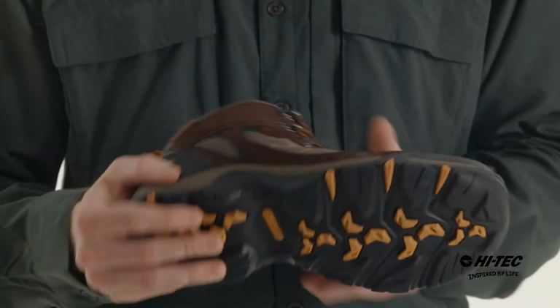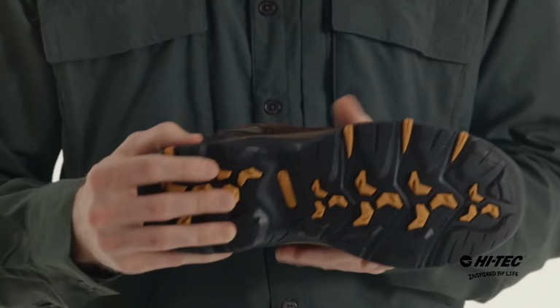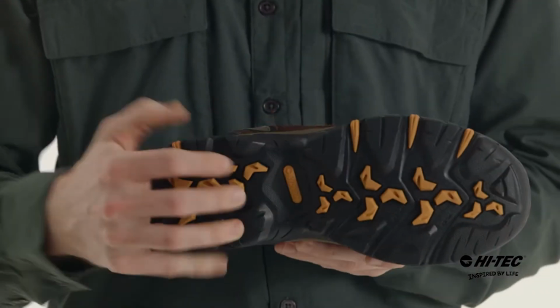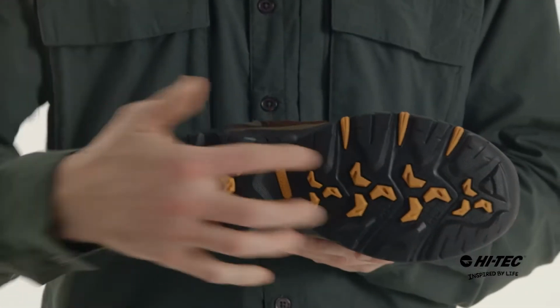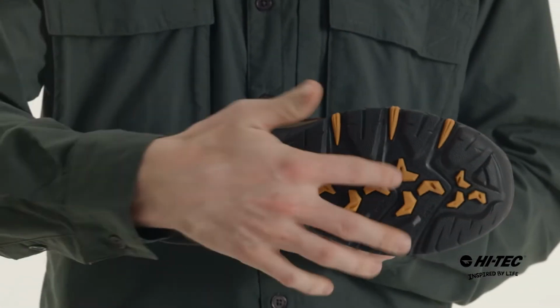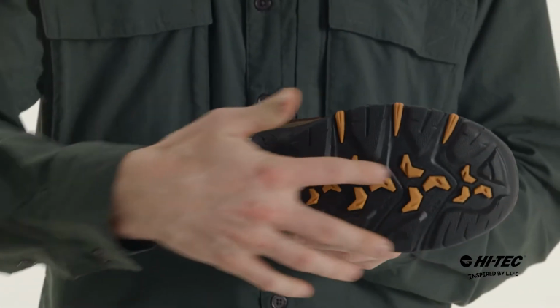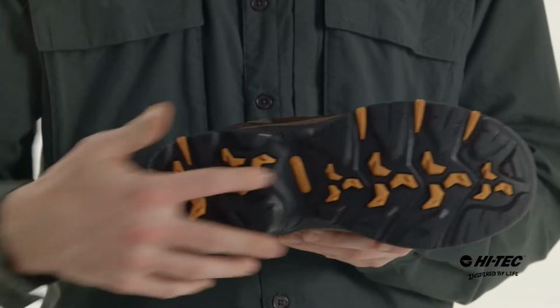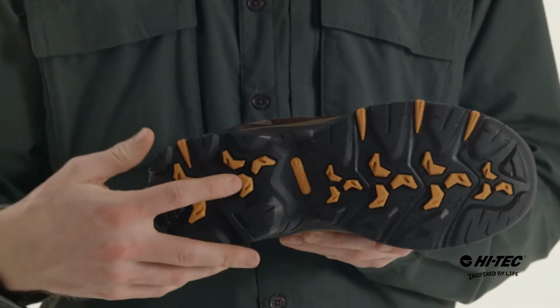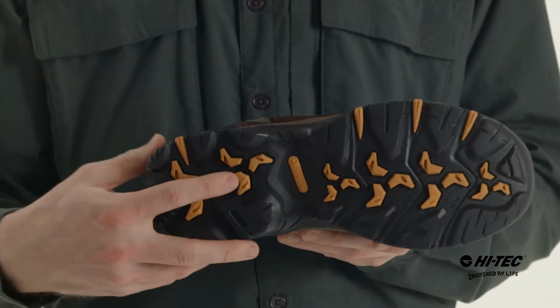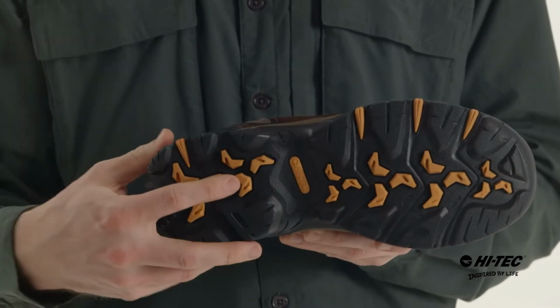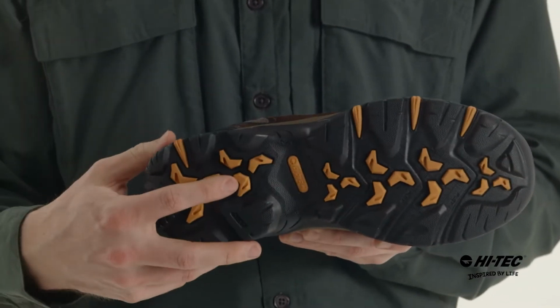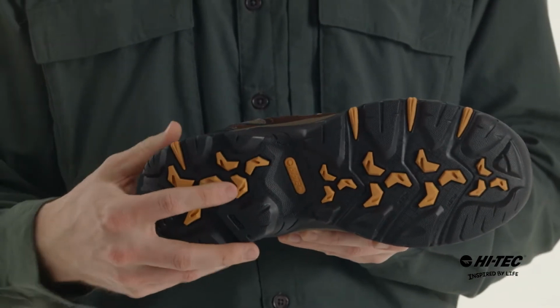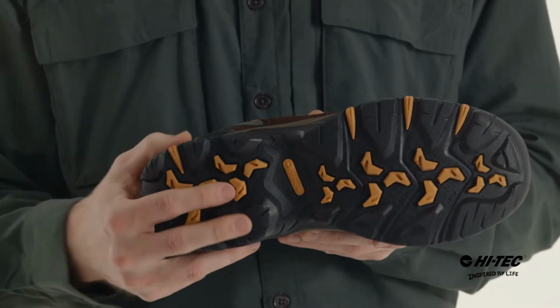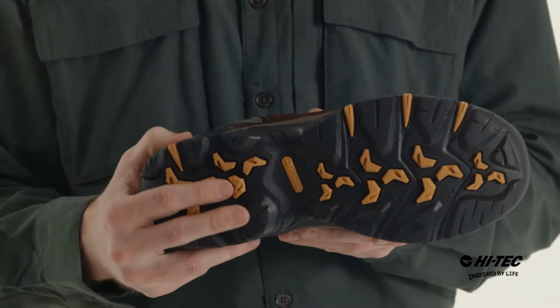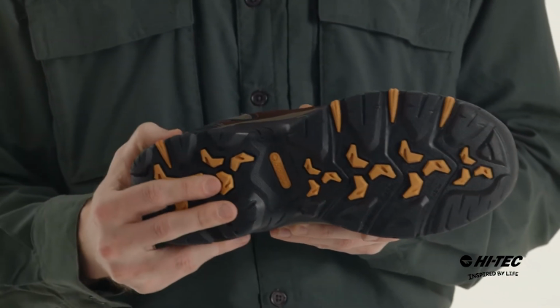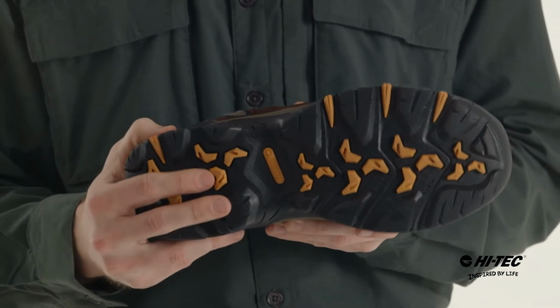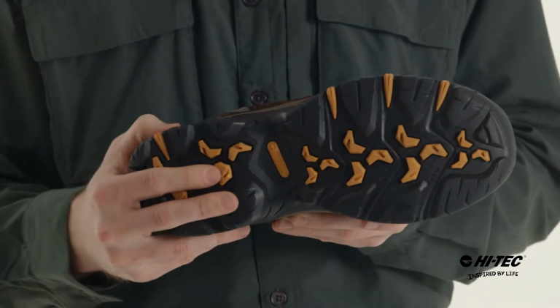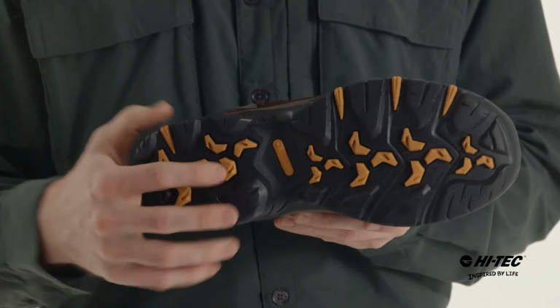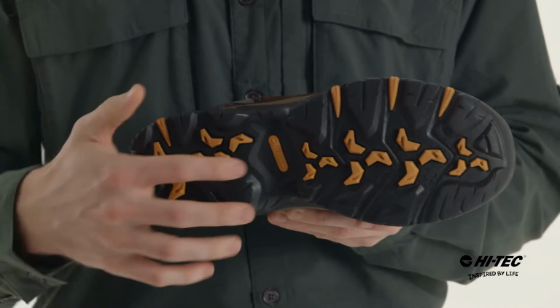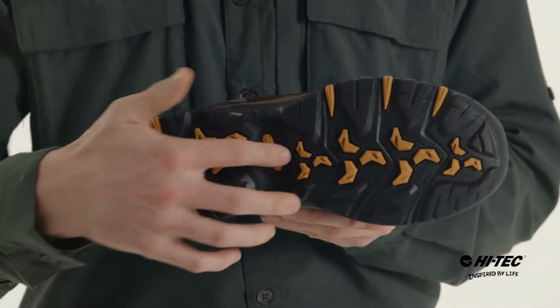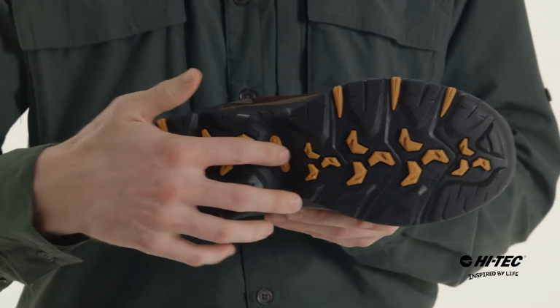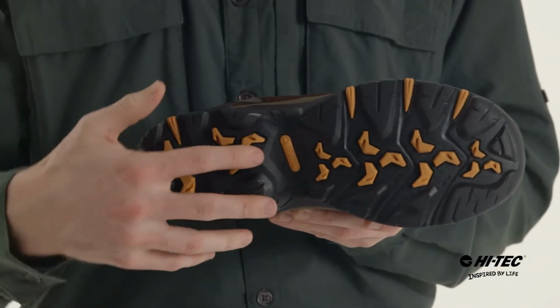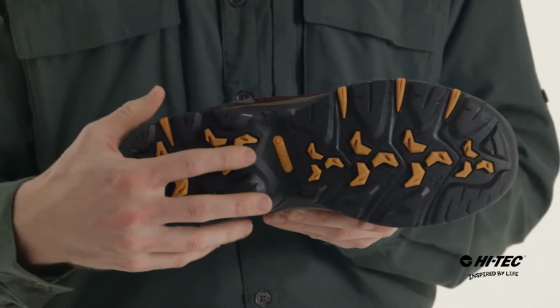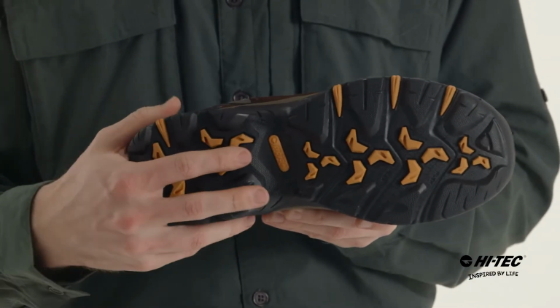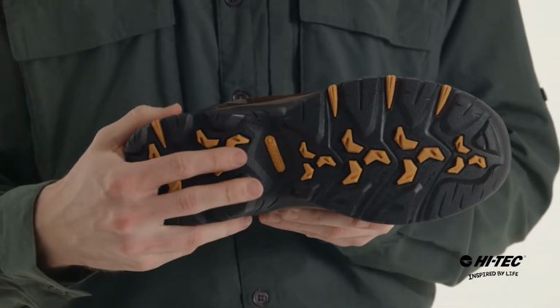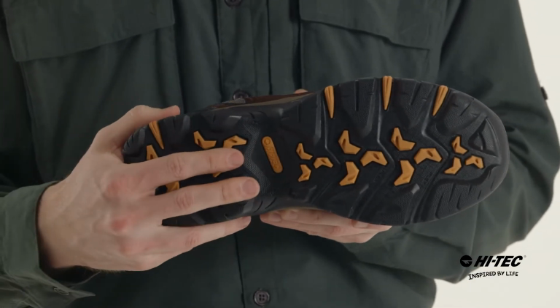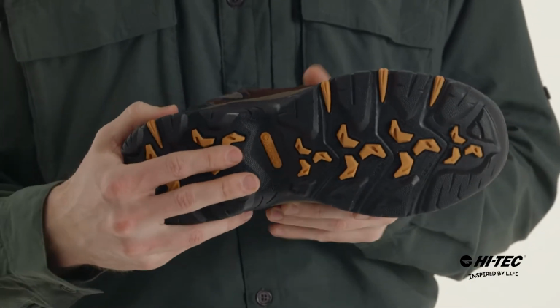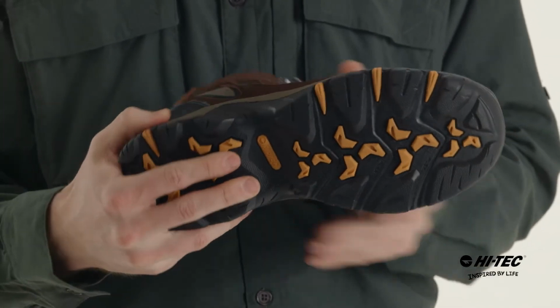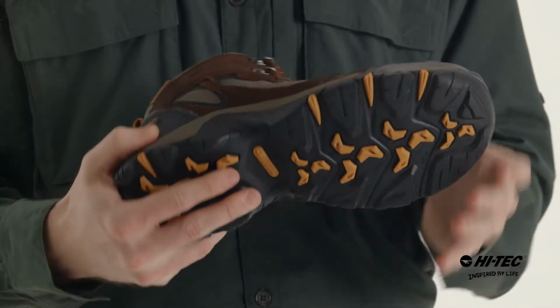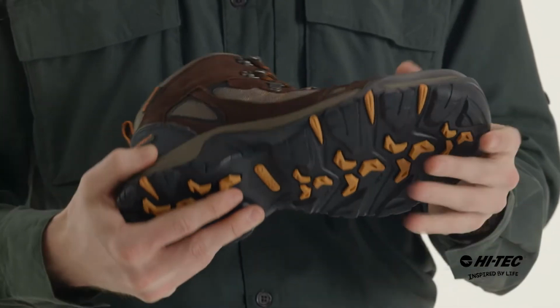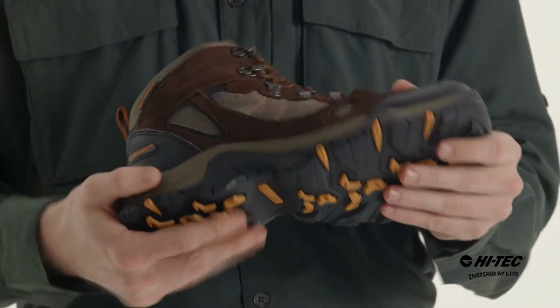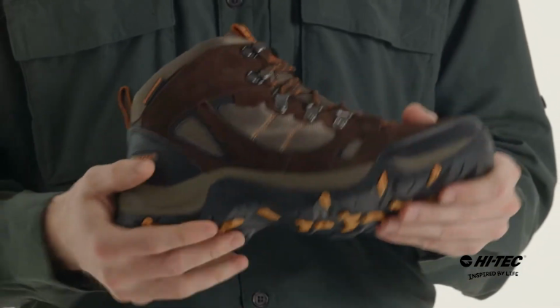On the bottom we have the multi-directional traction system. That means you're going to be able to stay on your feet in all types of terrain.